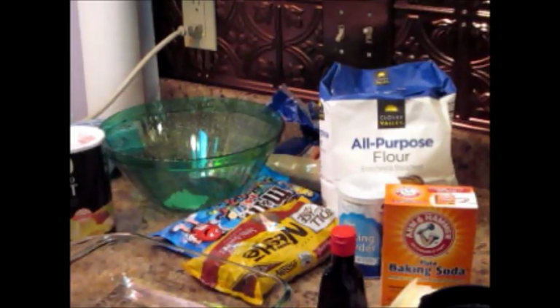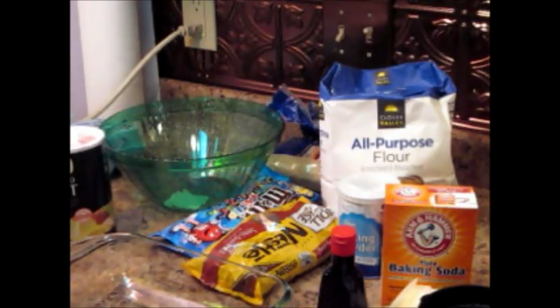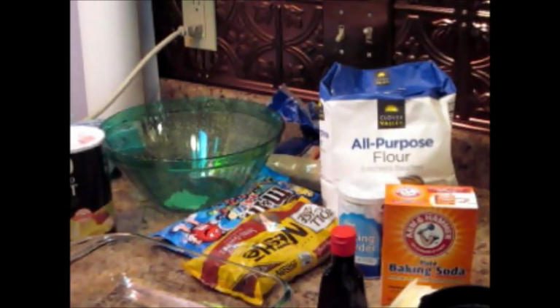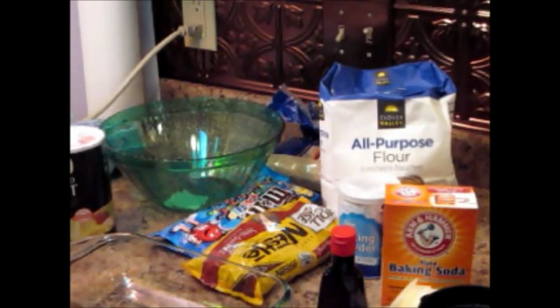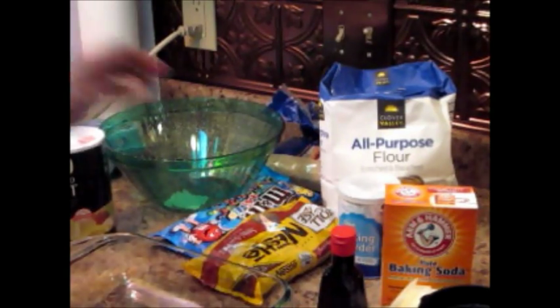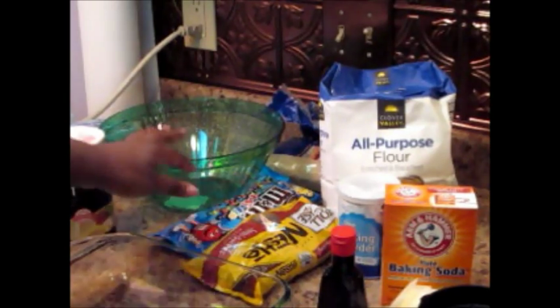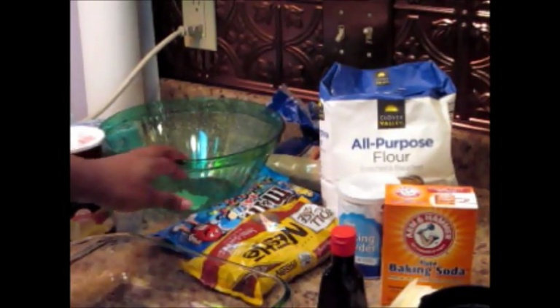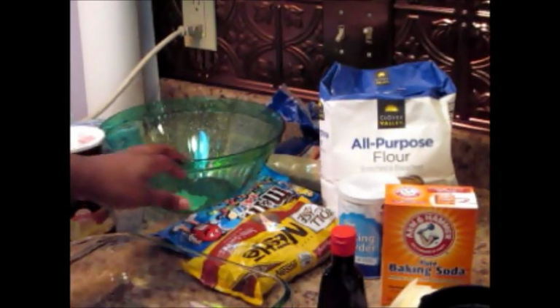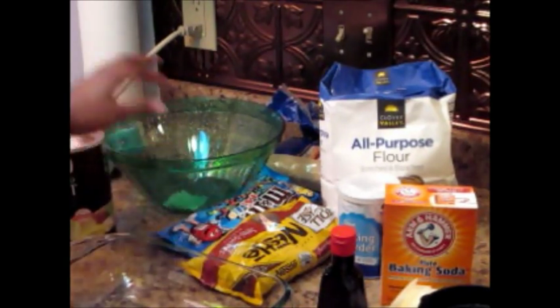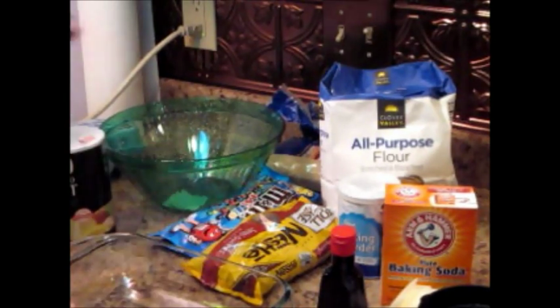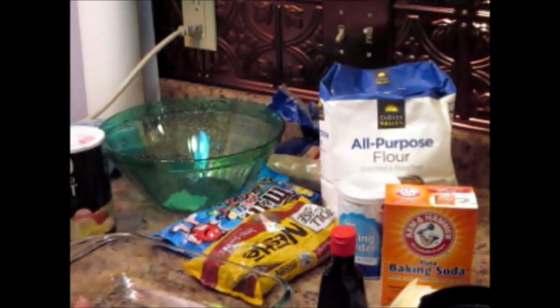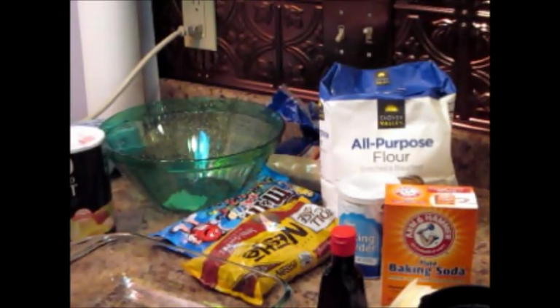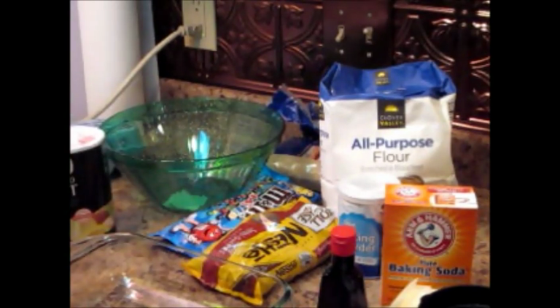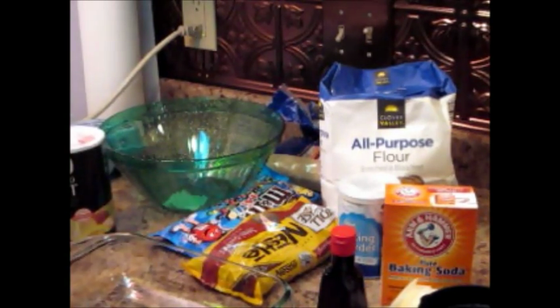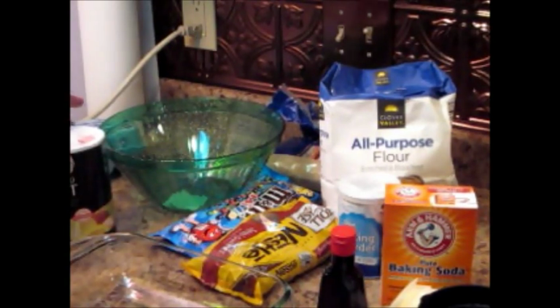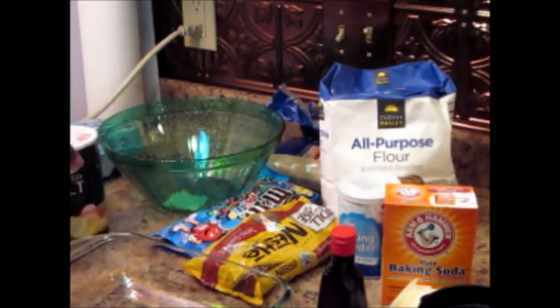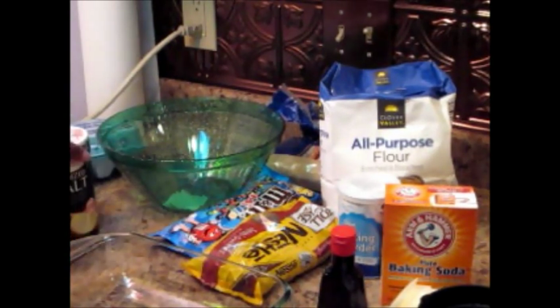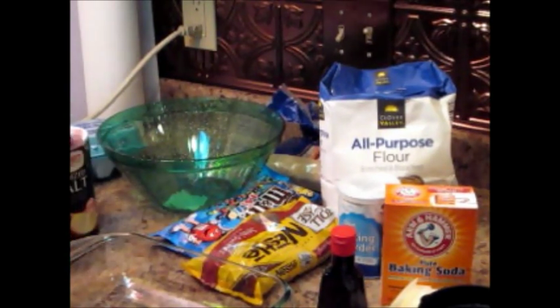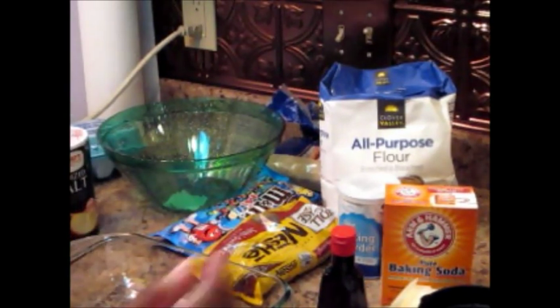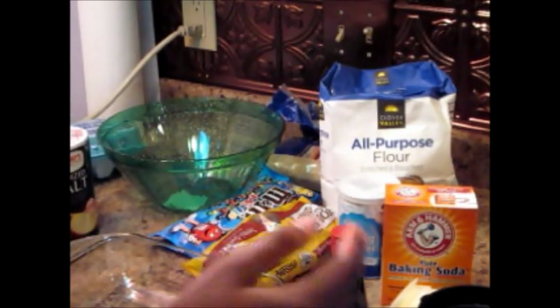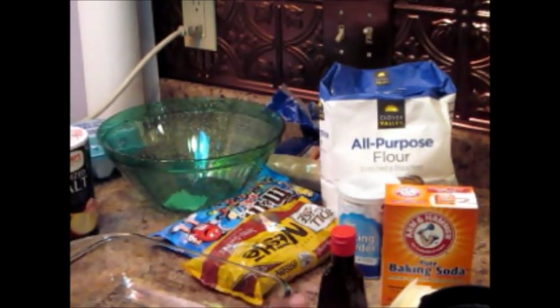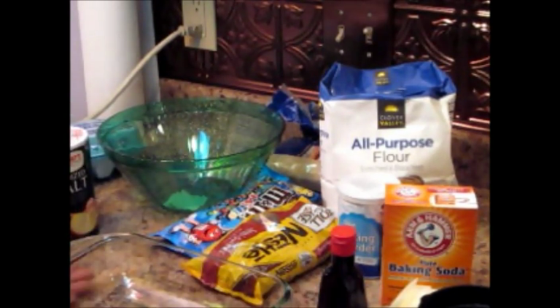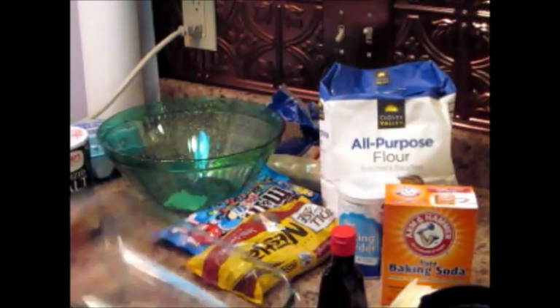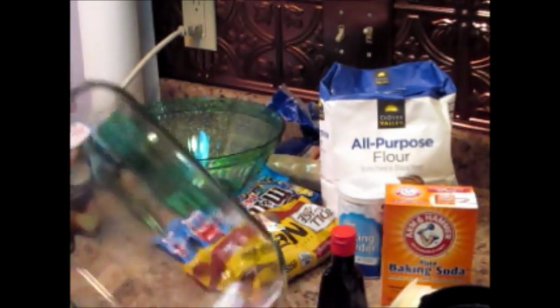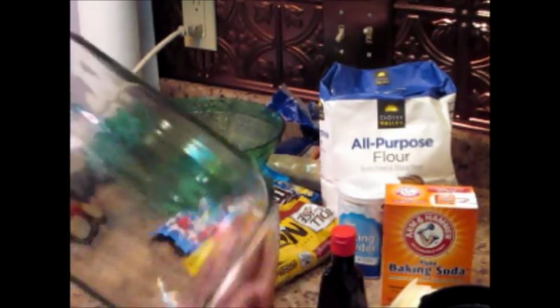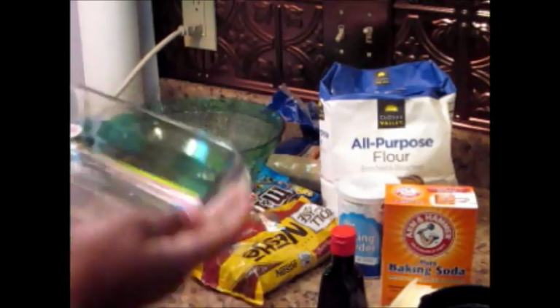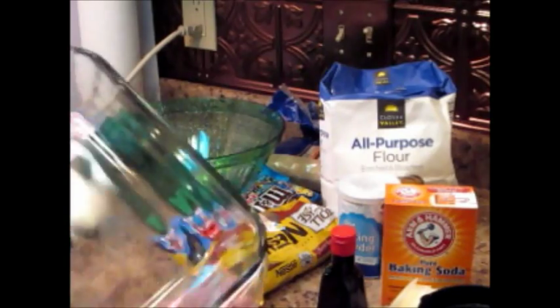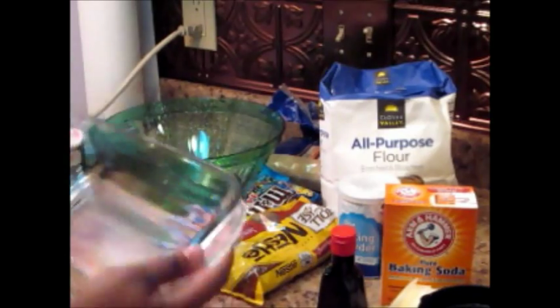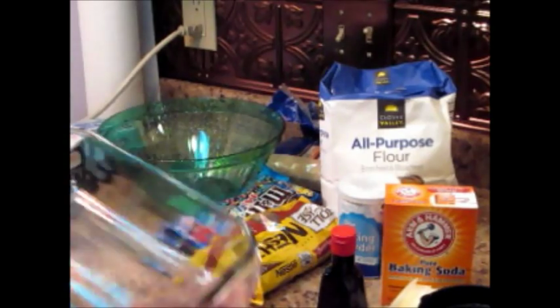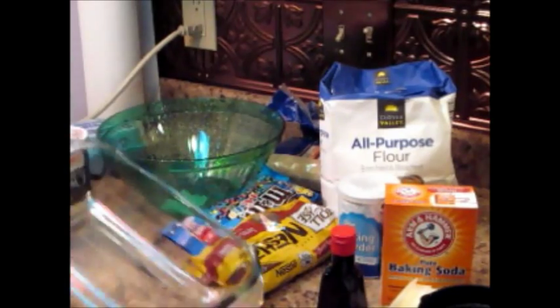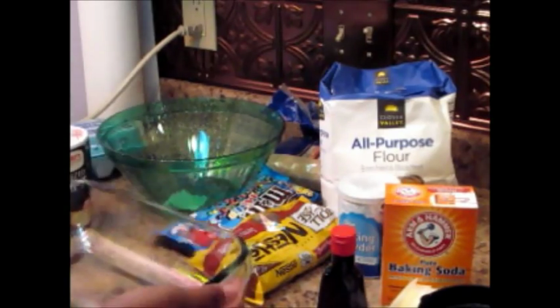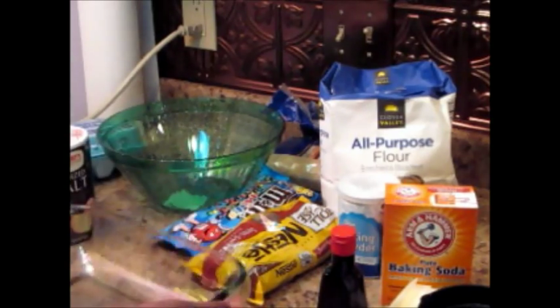You're going to need a bowl, one egg, some salt, and a pan to cook it all up in.